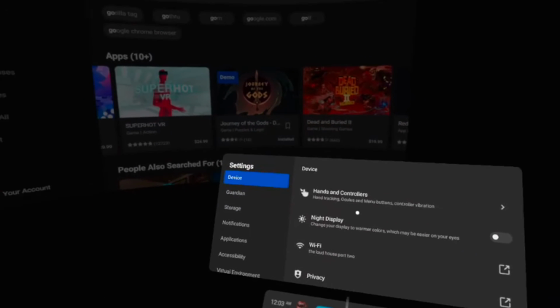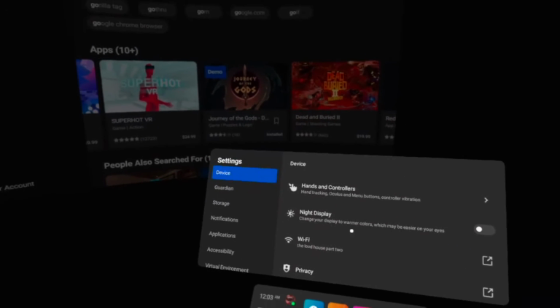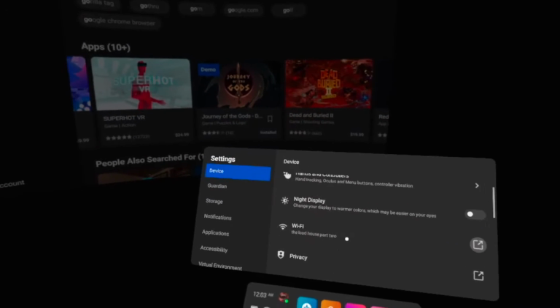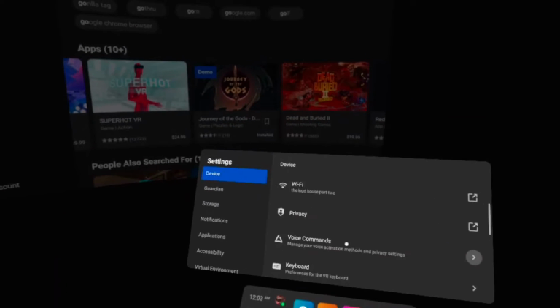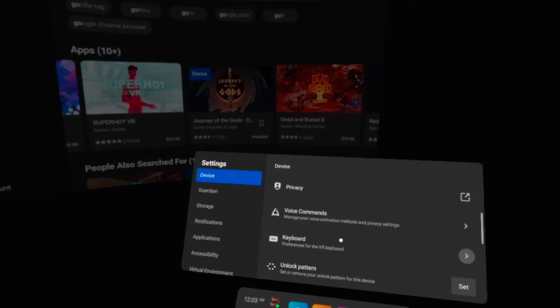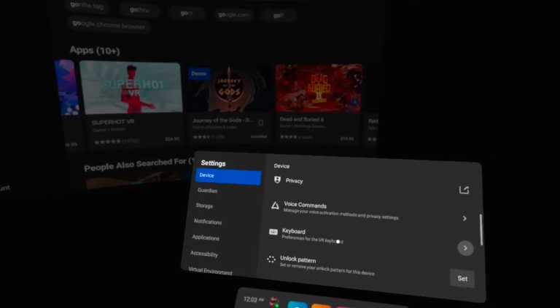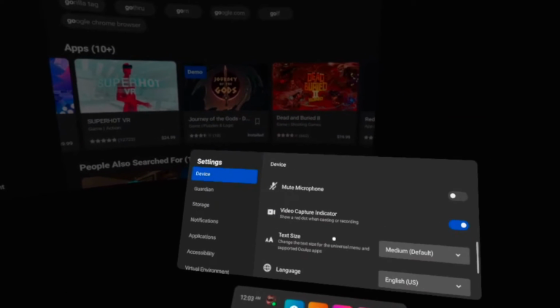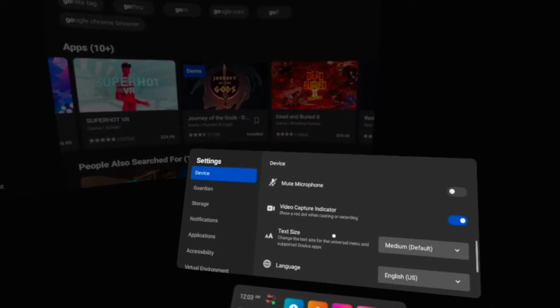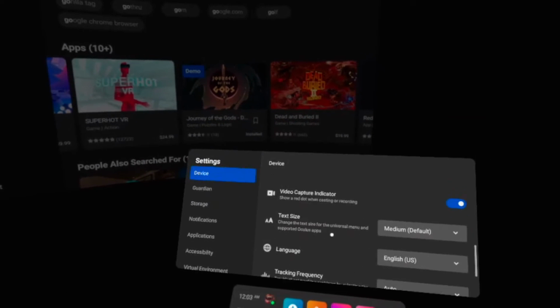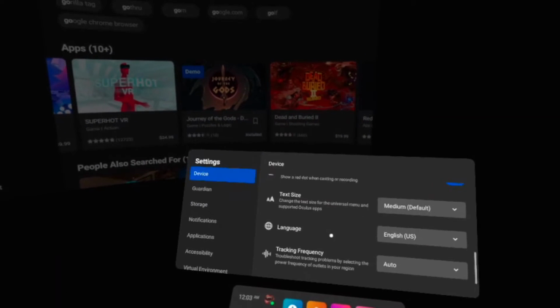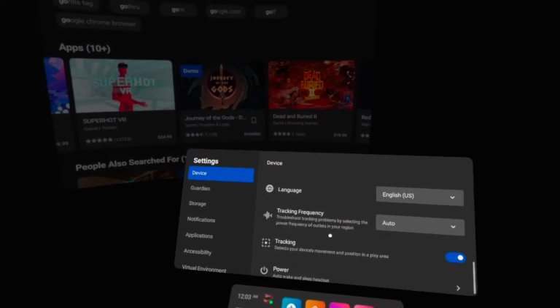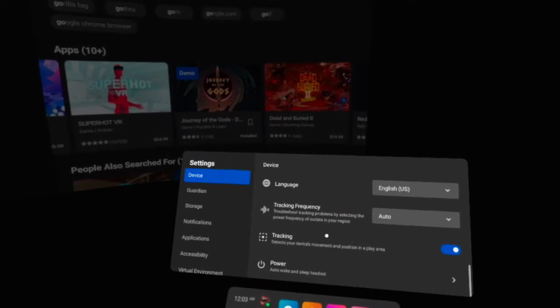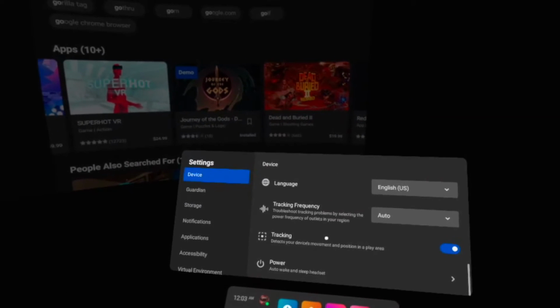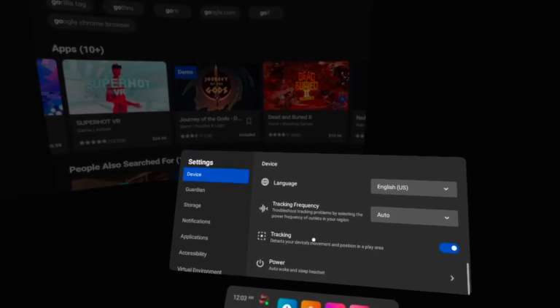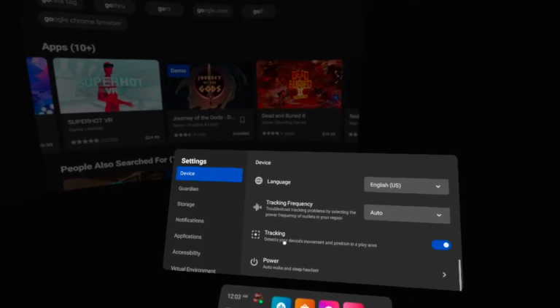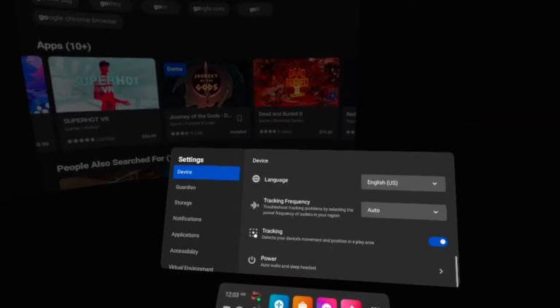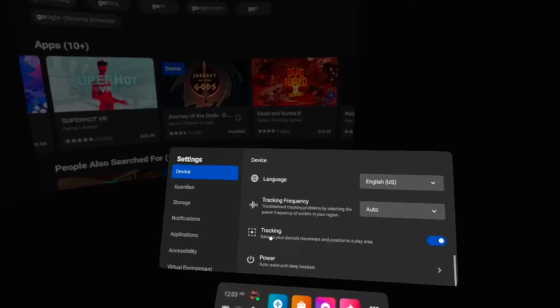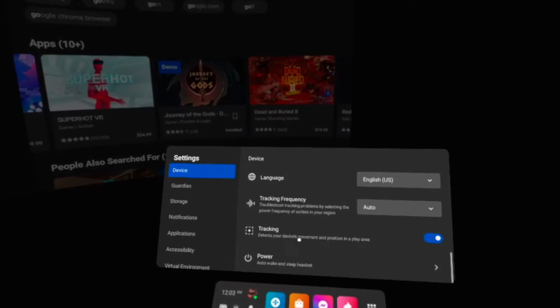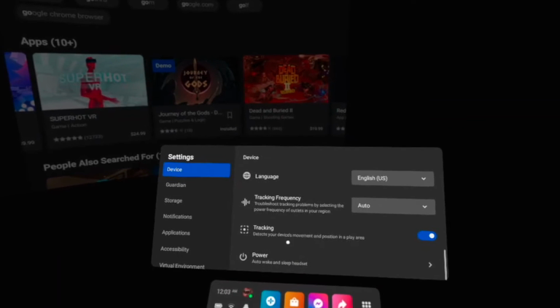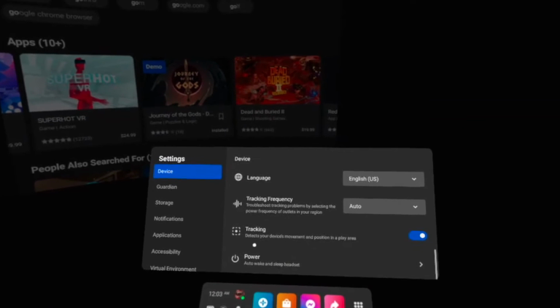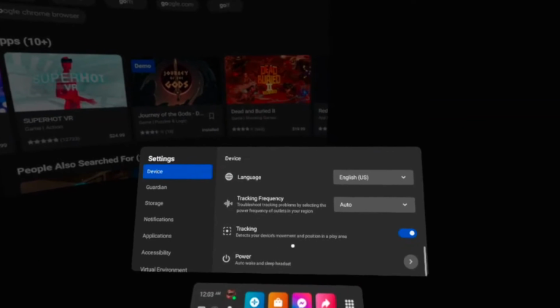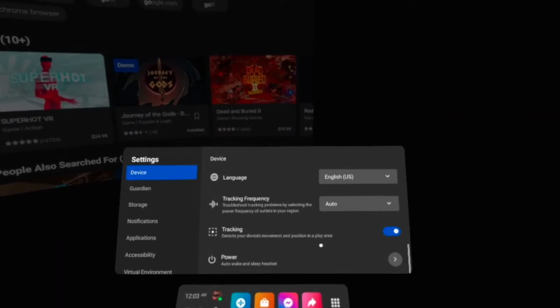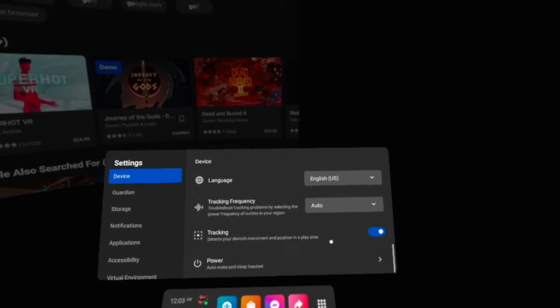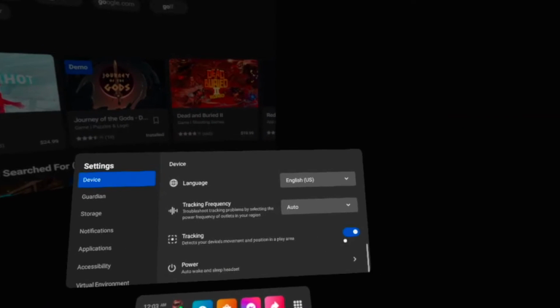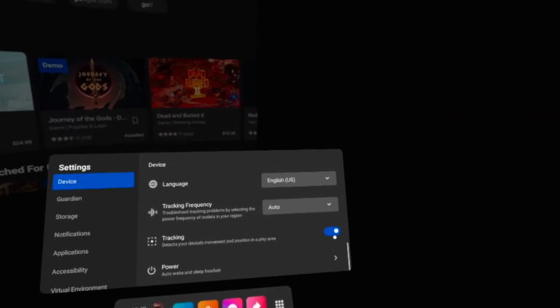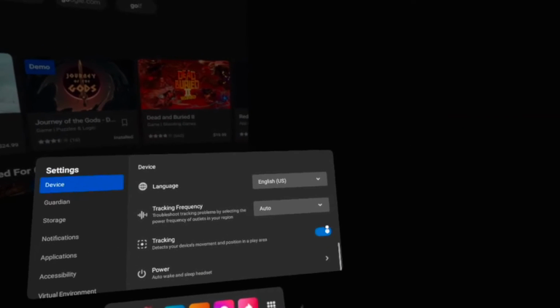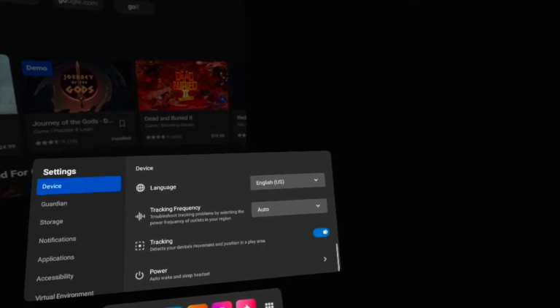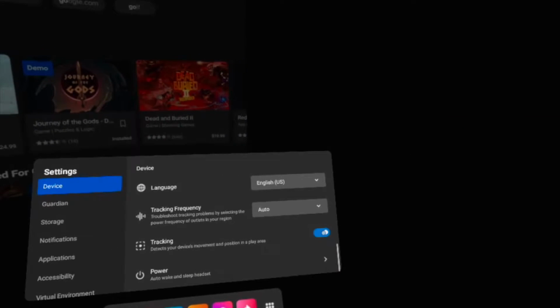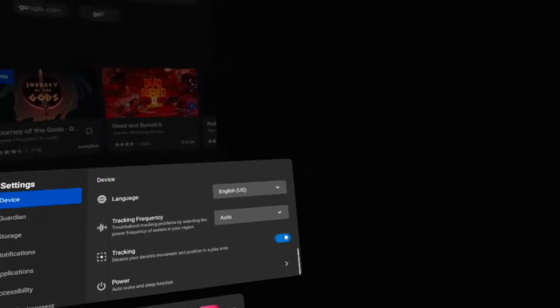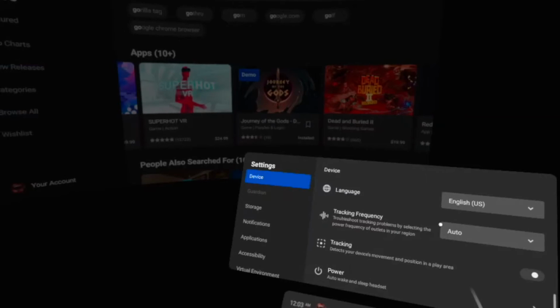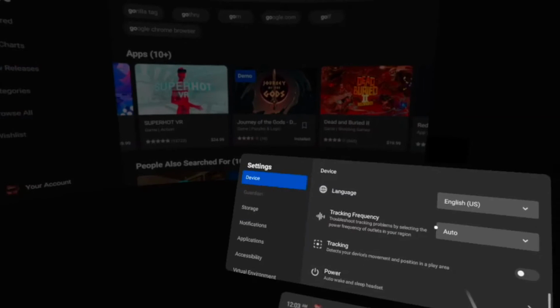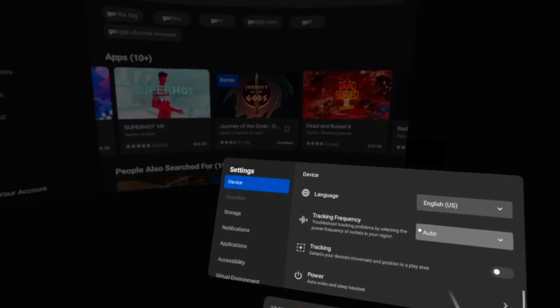Go to Settings, then go under Device, then scroll until you see Tracking, and then just turn it off and you're all set.